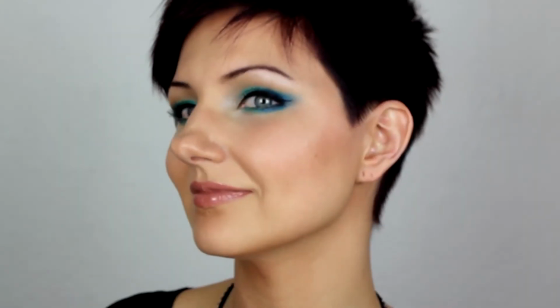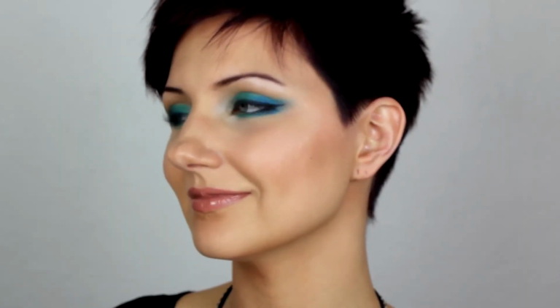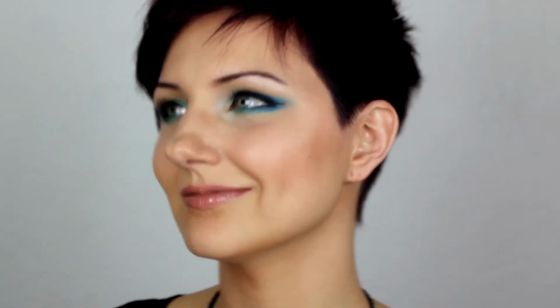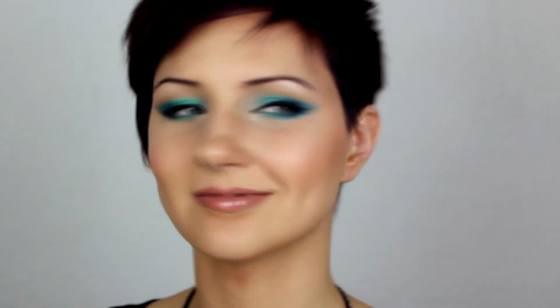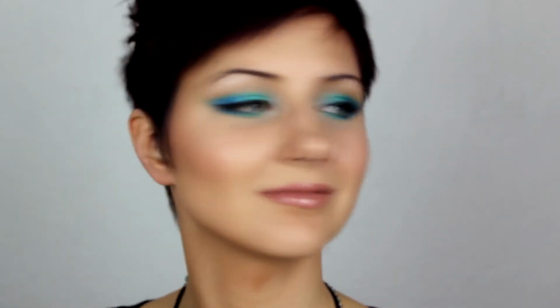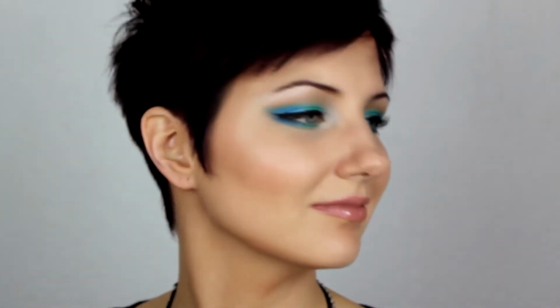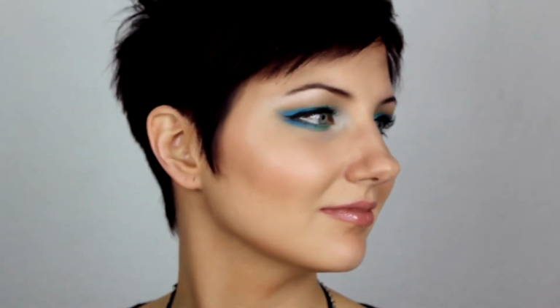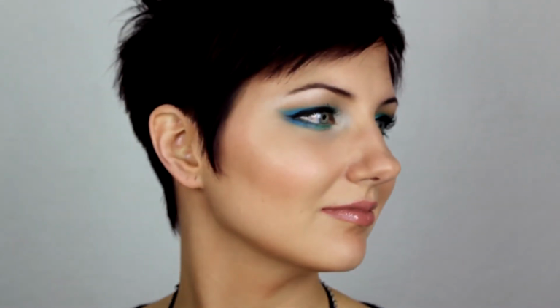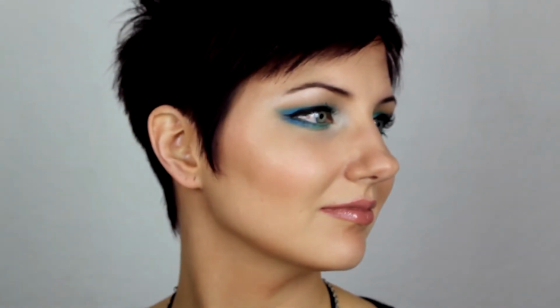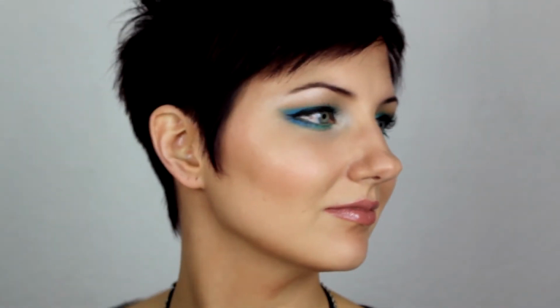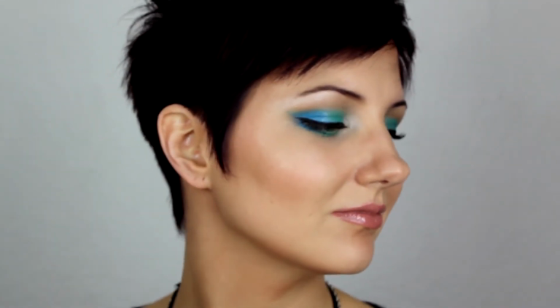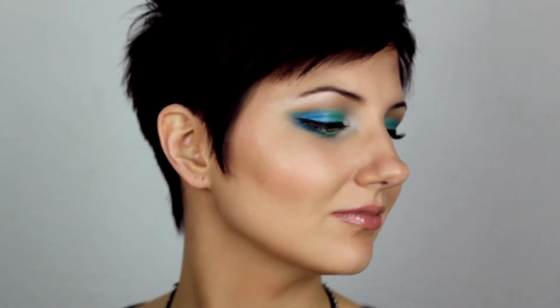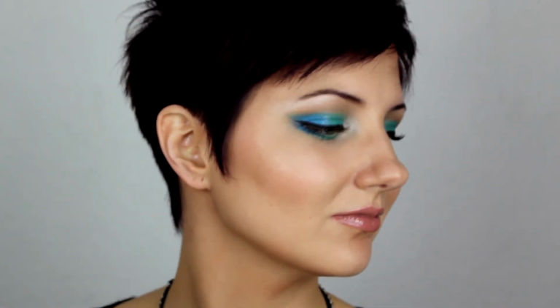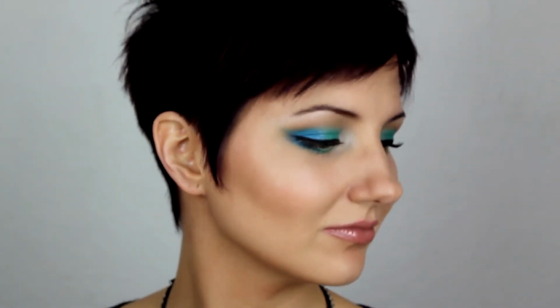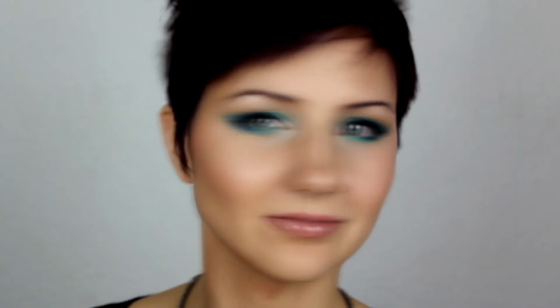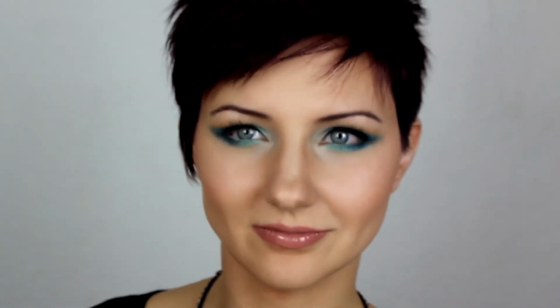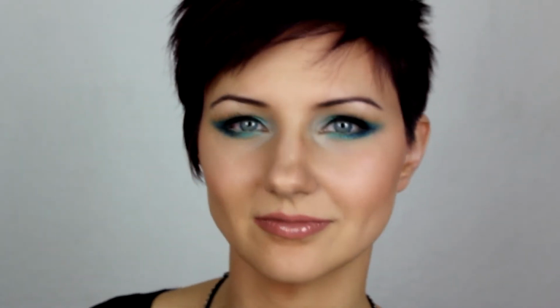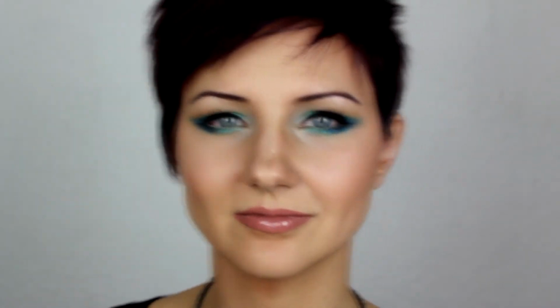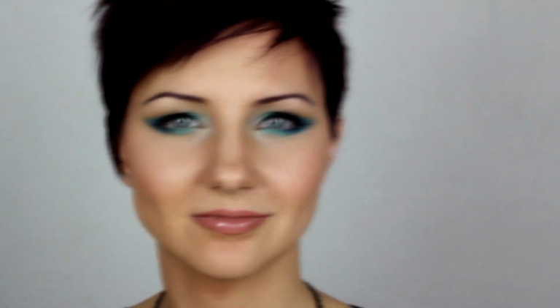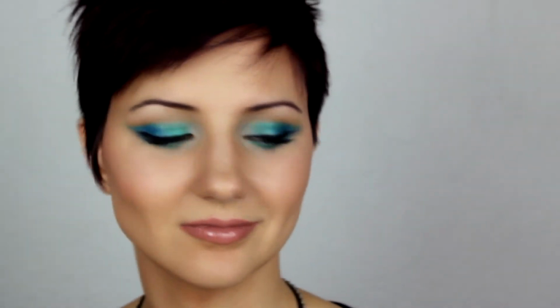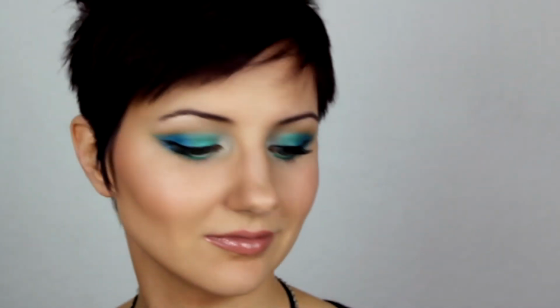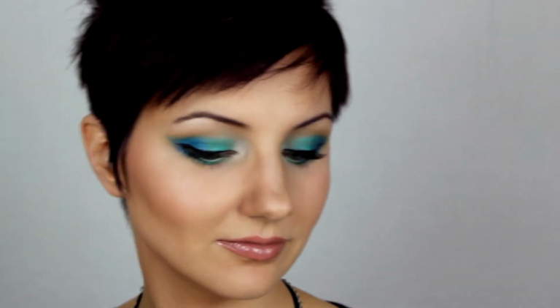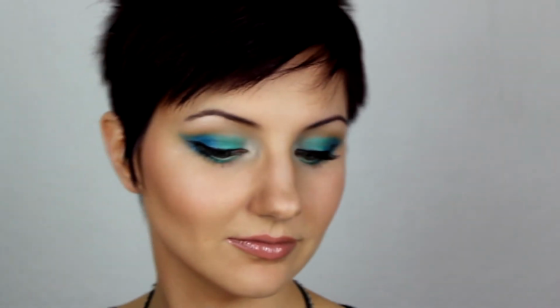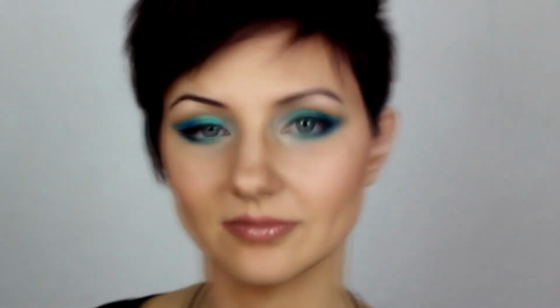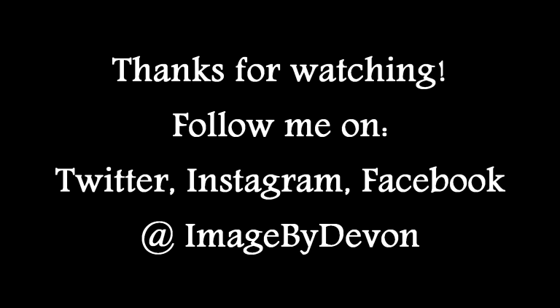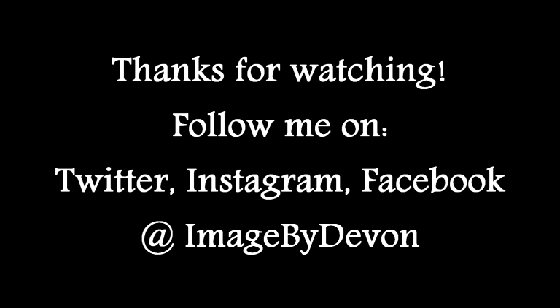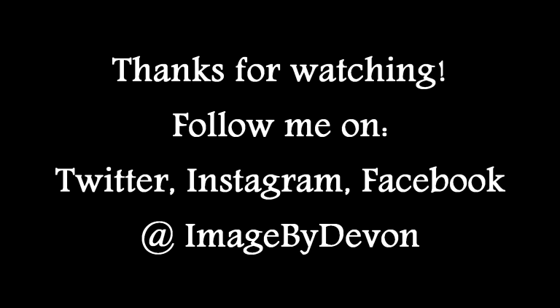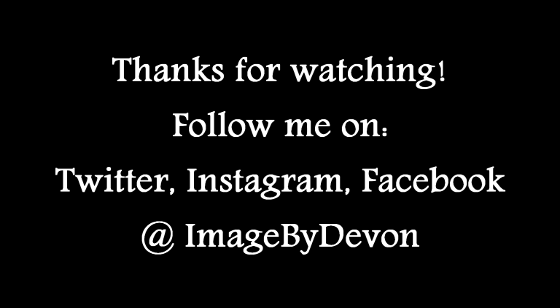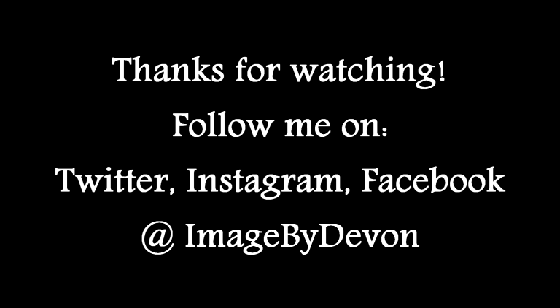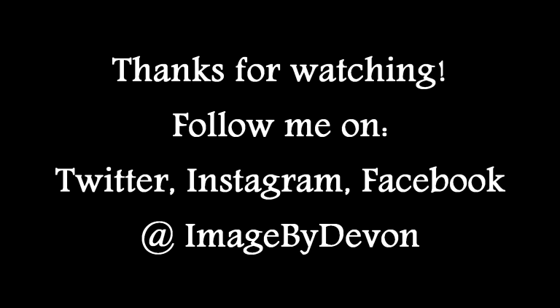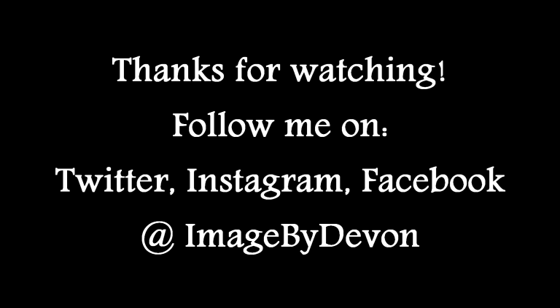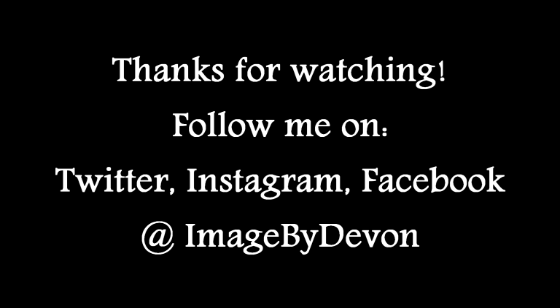So here's the finished look. I super like this — it's cute, I want to wear it out. Thanks so much for watching guys. Bye!